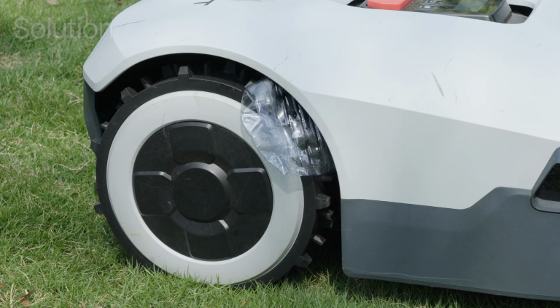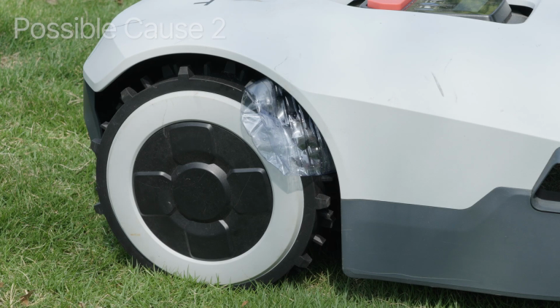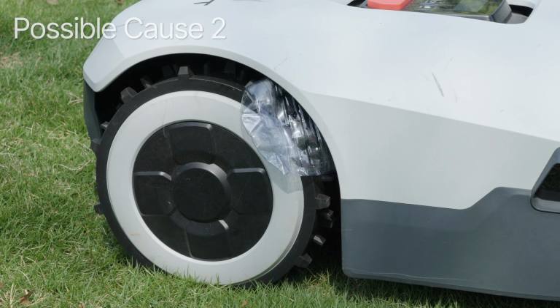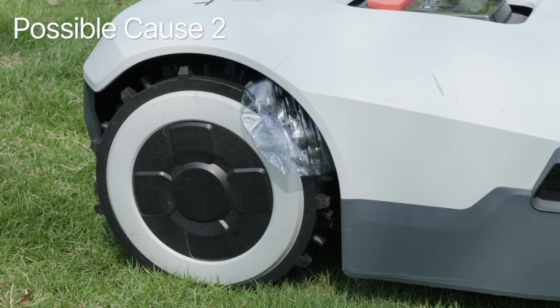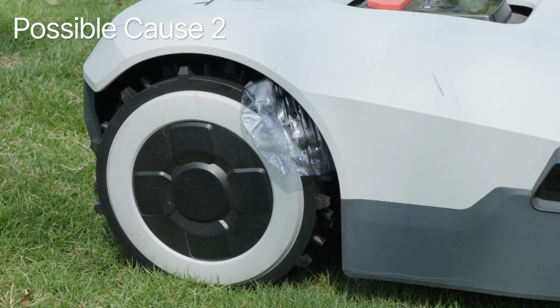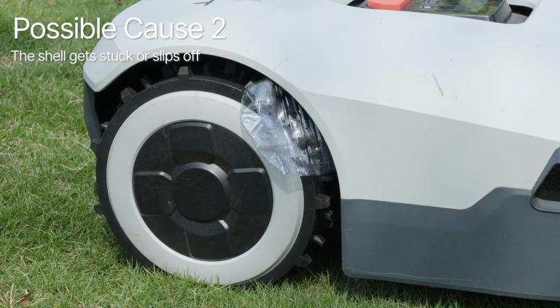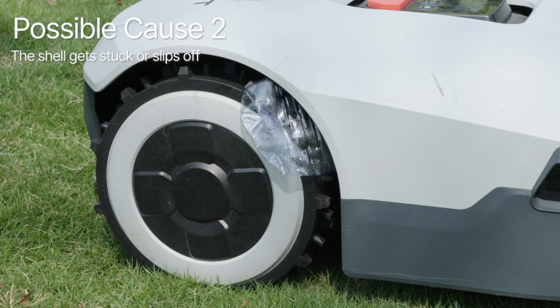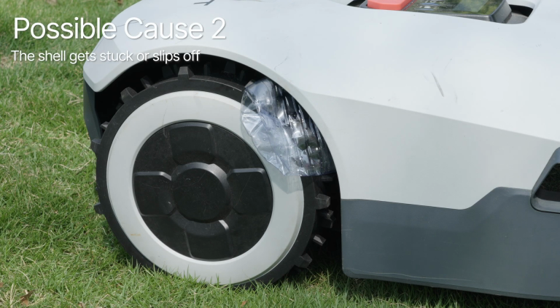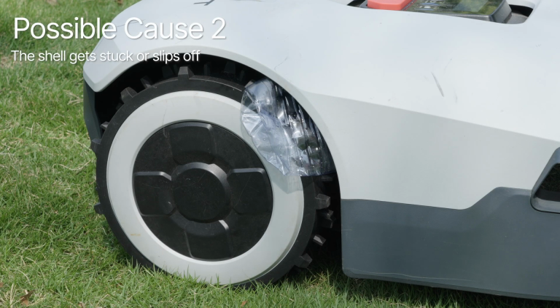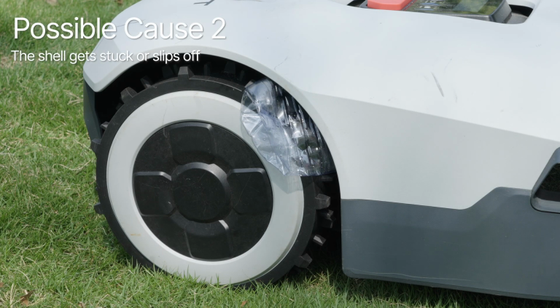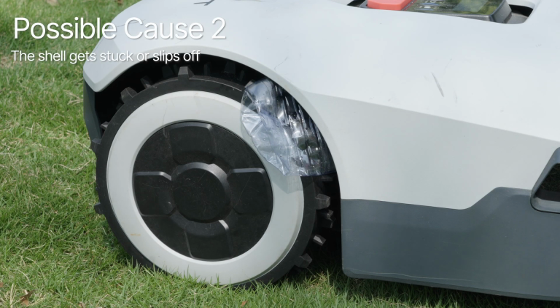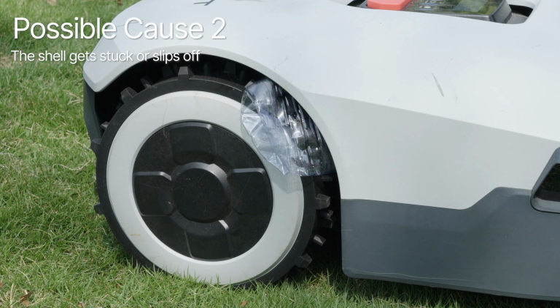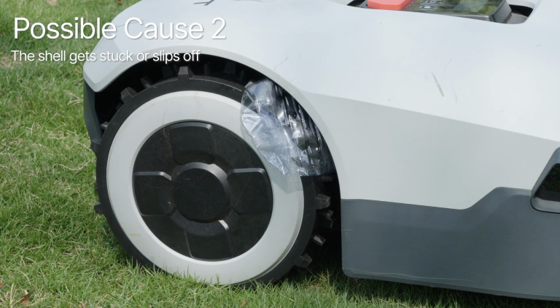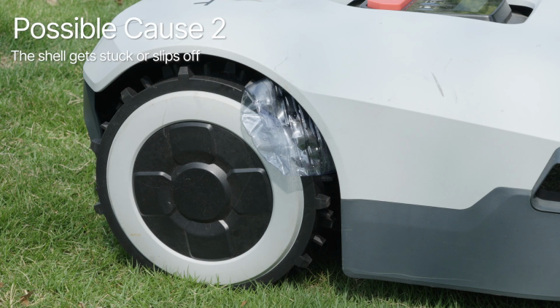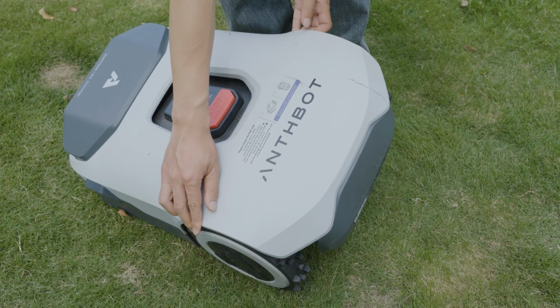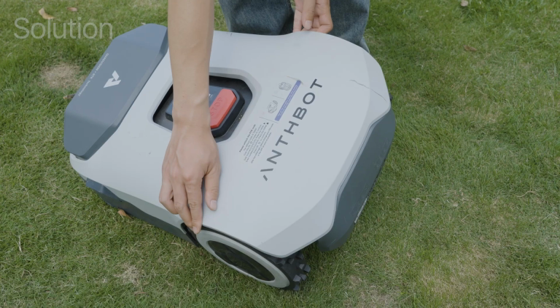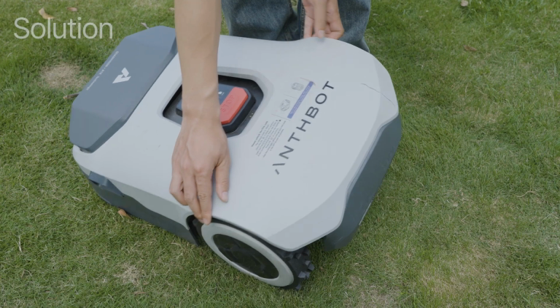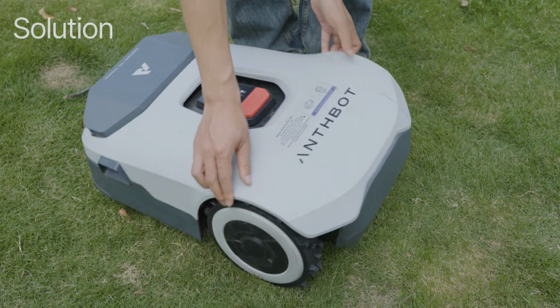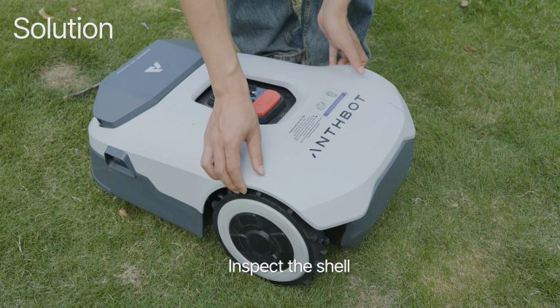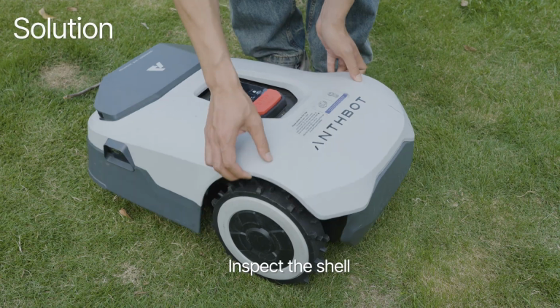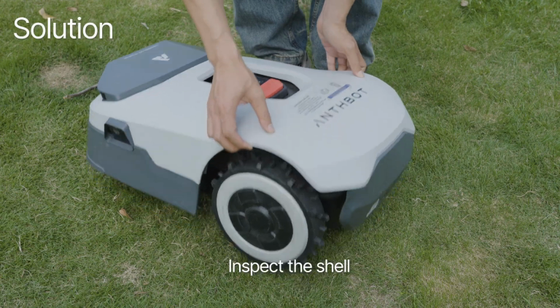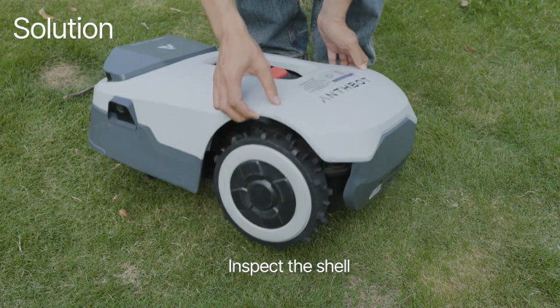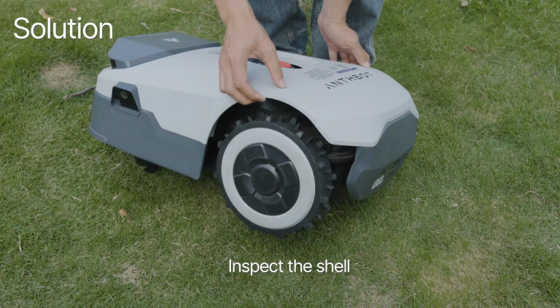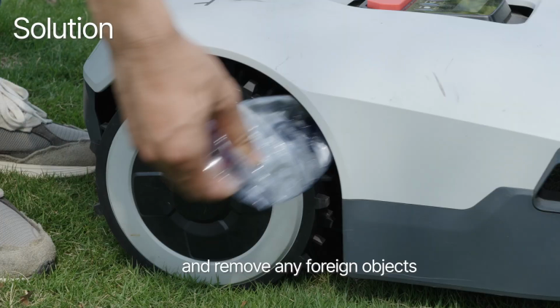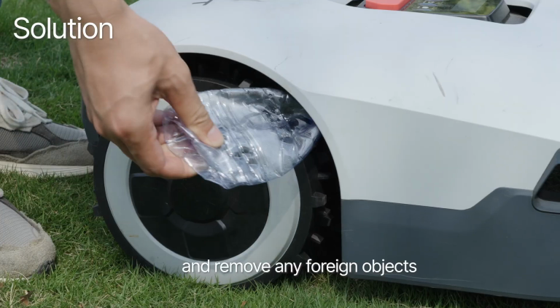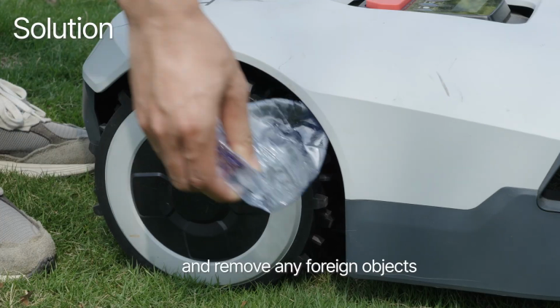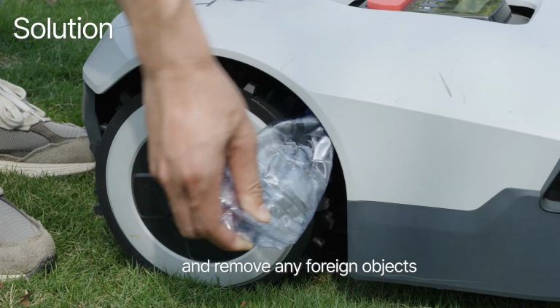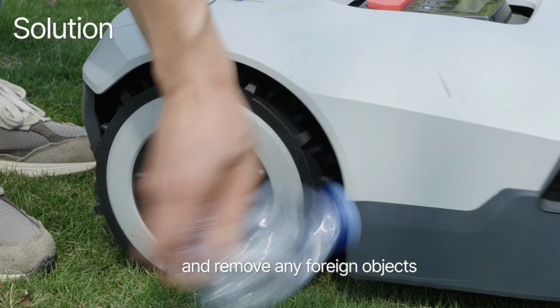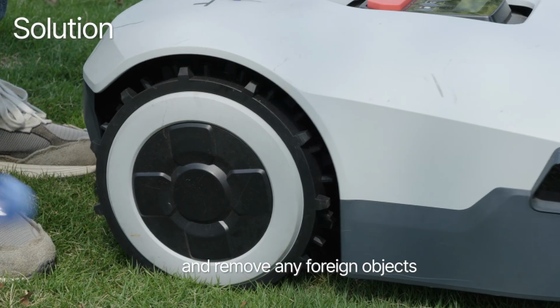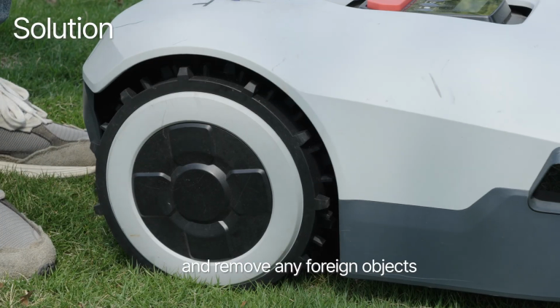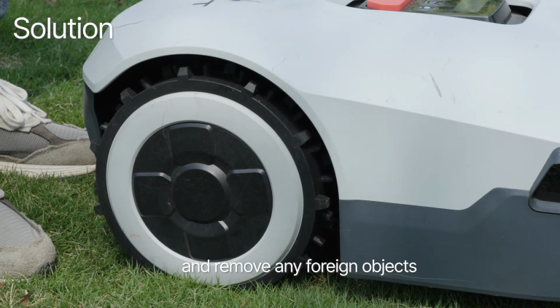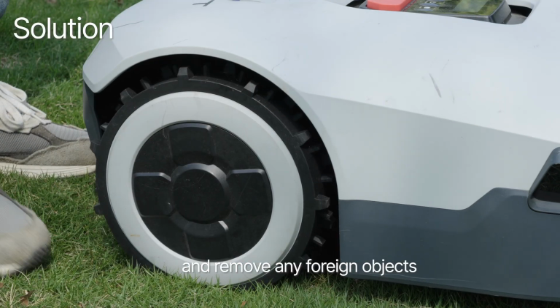Possible cause 2: the shell gets stuck or slips off. Solution: inspect the shell and remove any foreign objects.